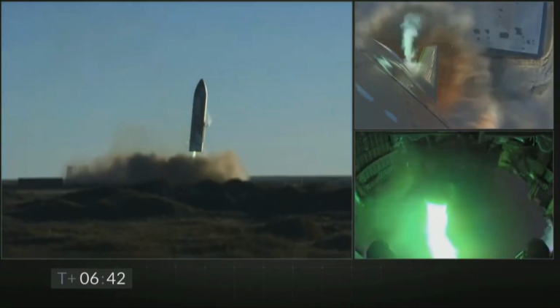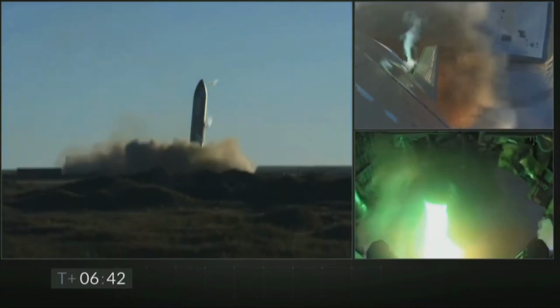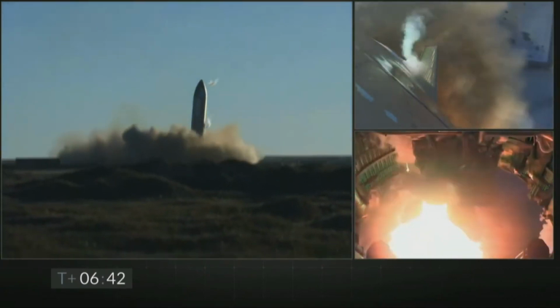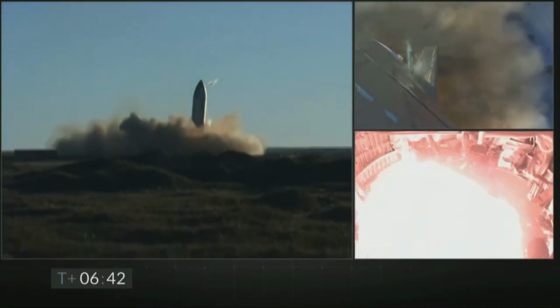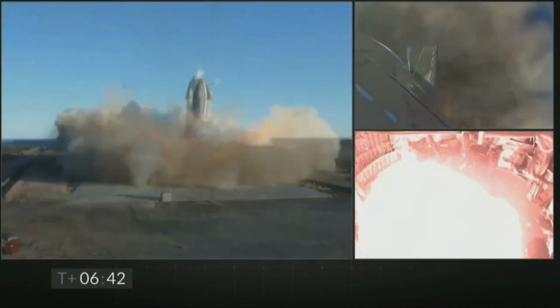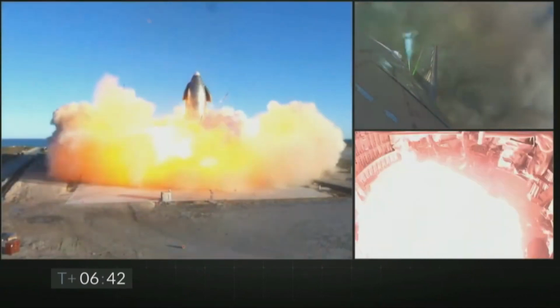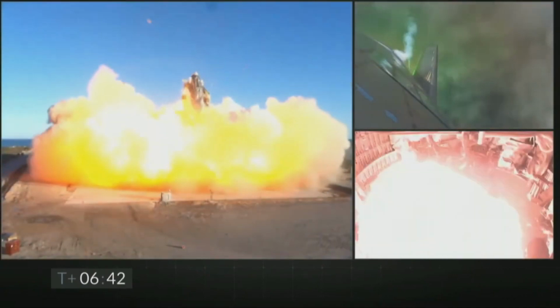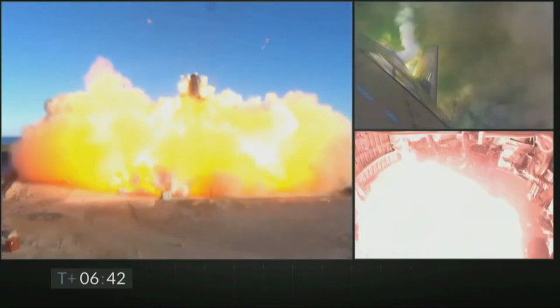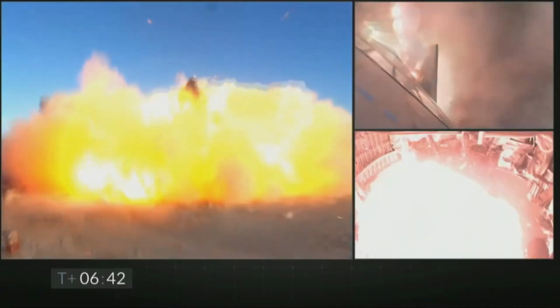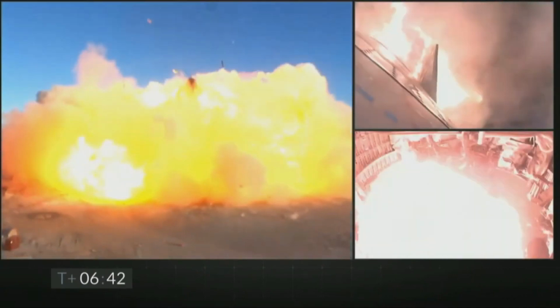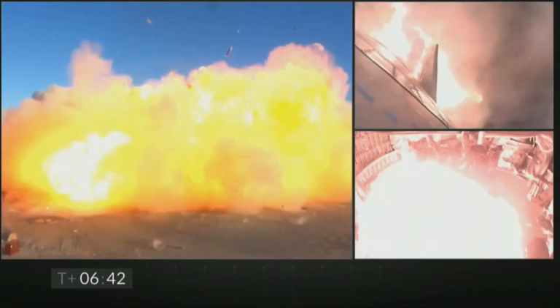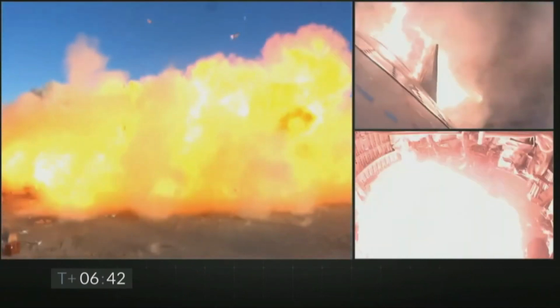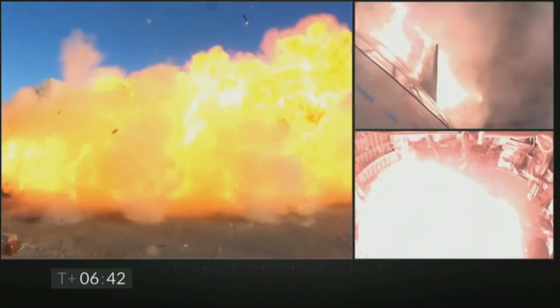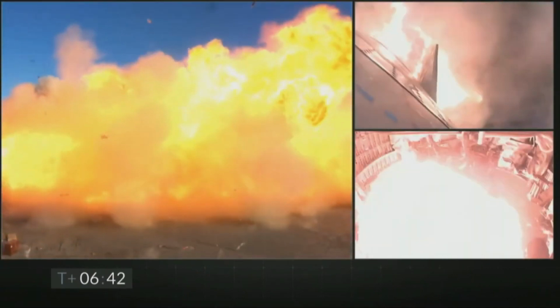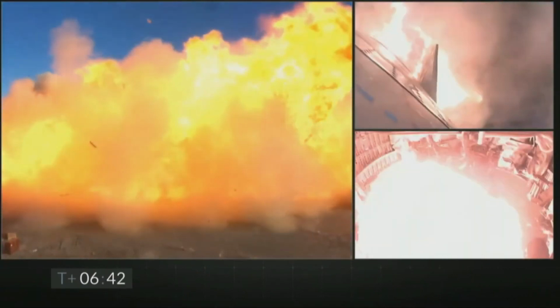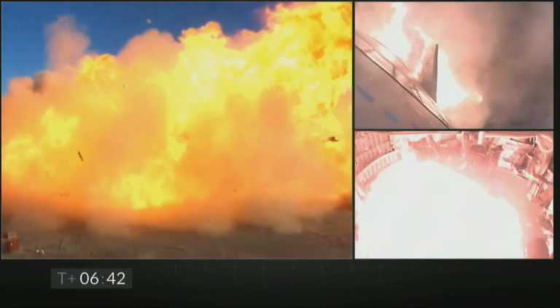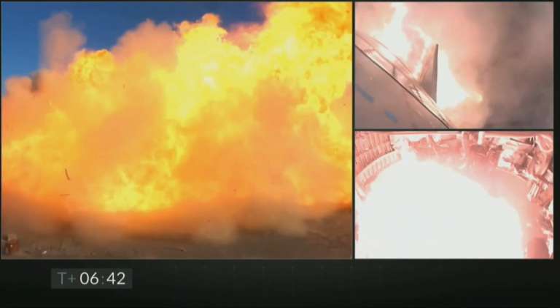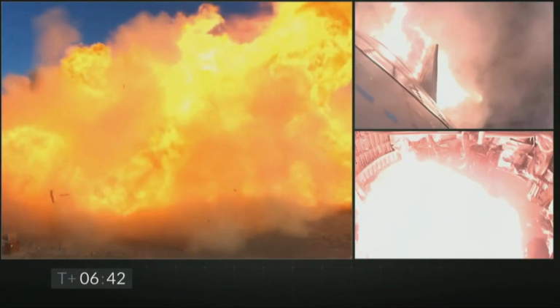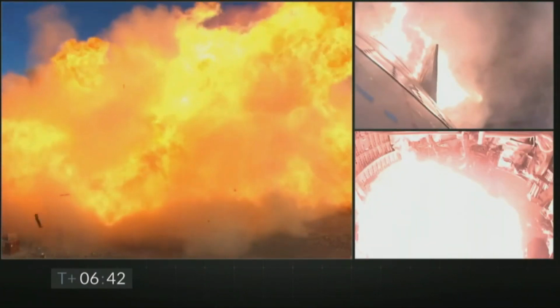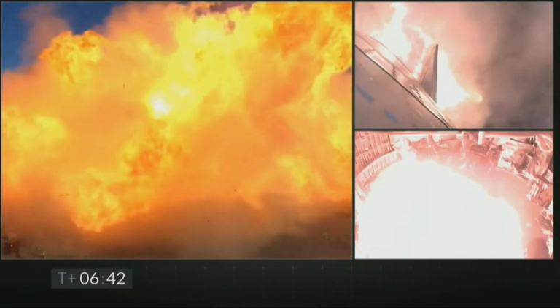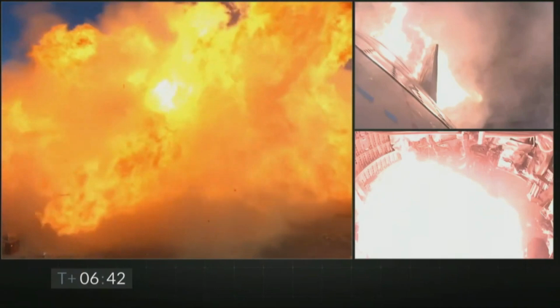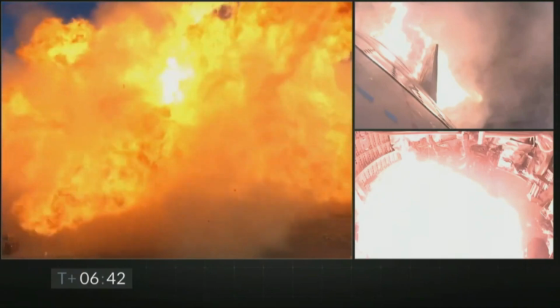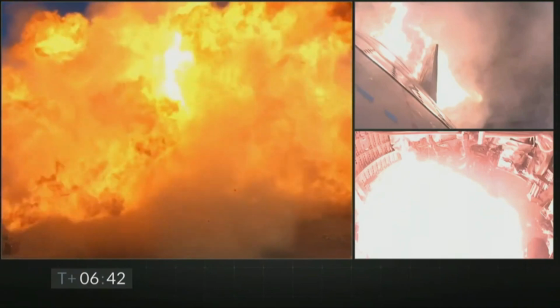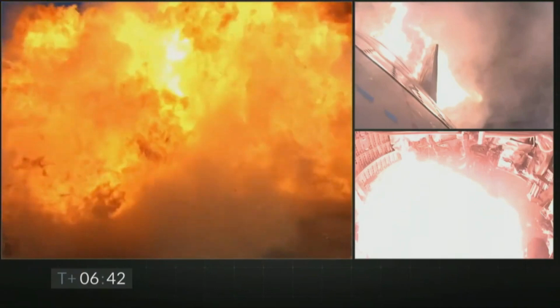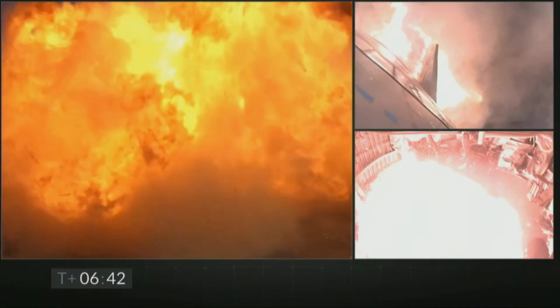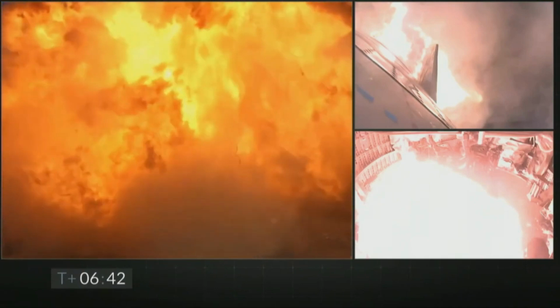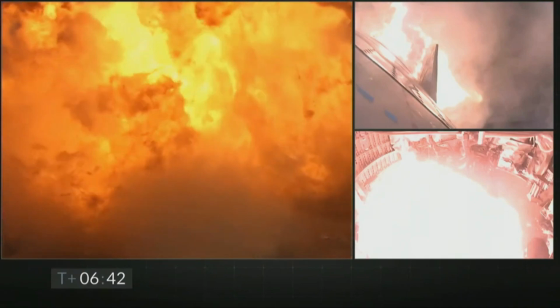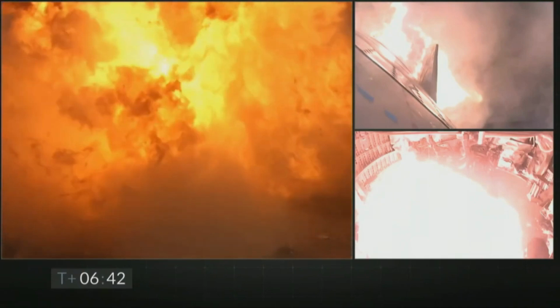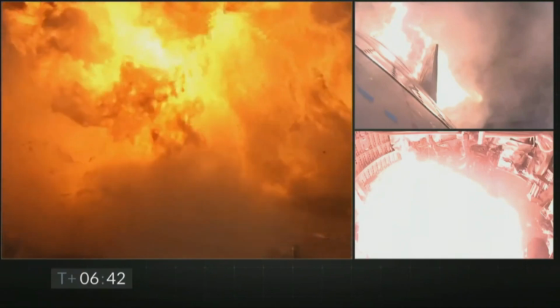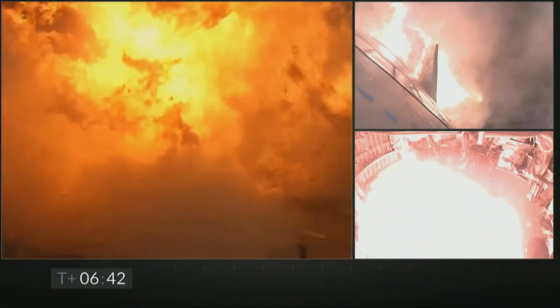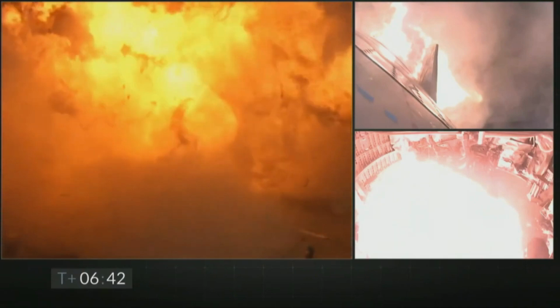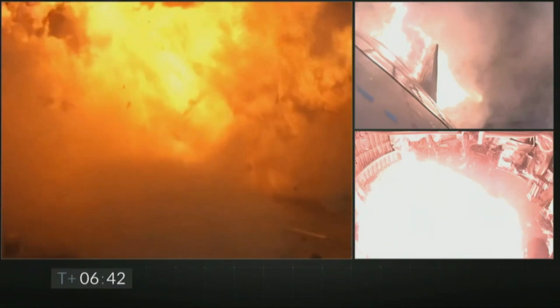And eventually, Starship SN8 landed with higher than expected landing velocity, resulting in a rapid unscheduled disassembly.